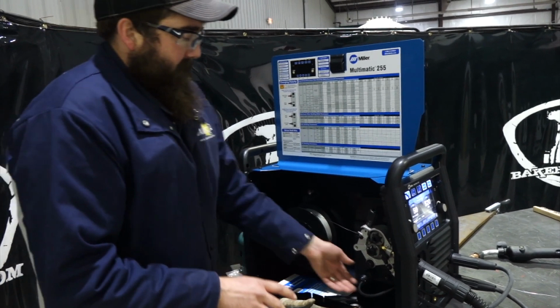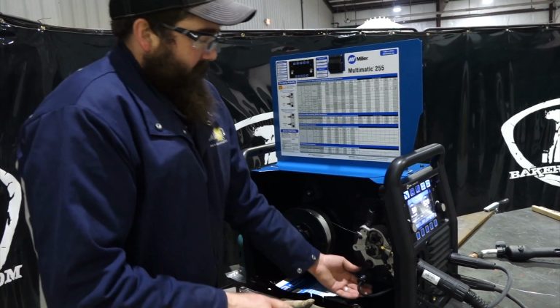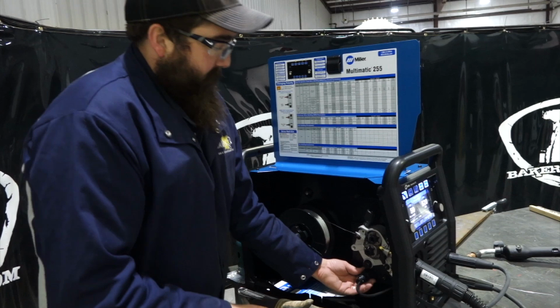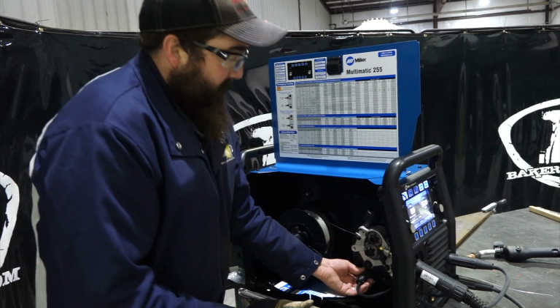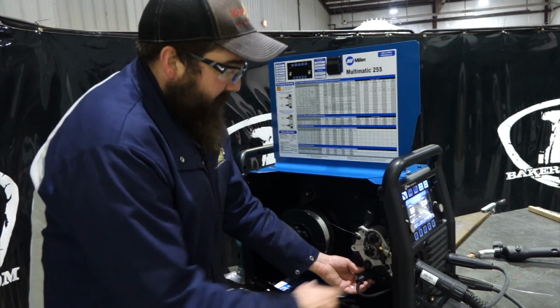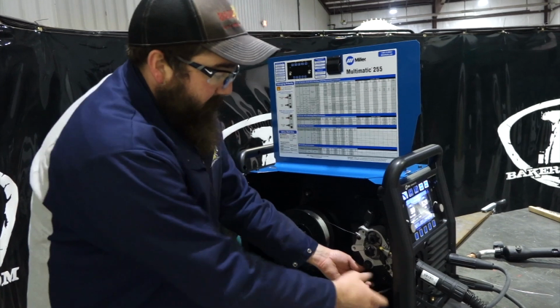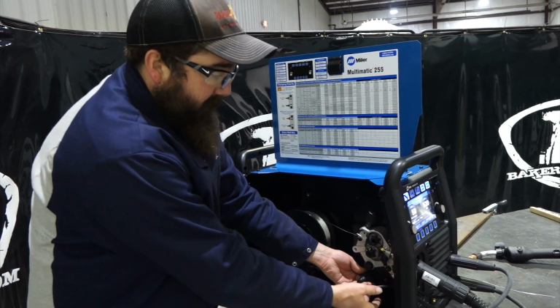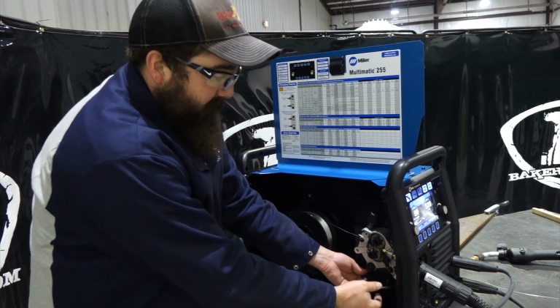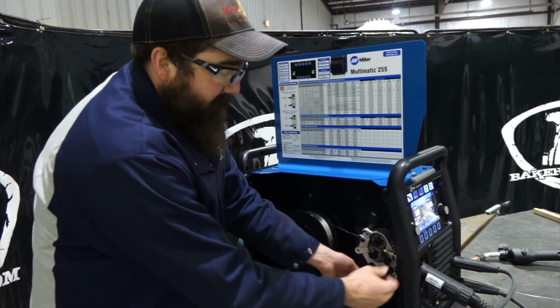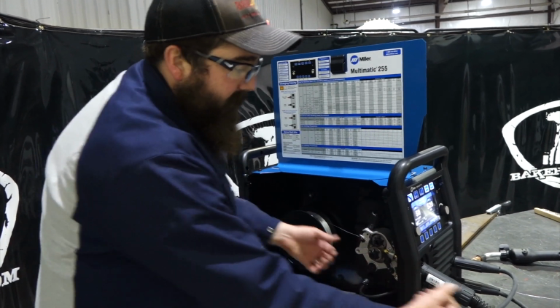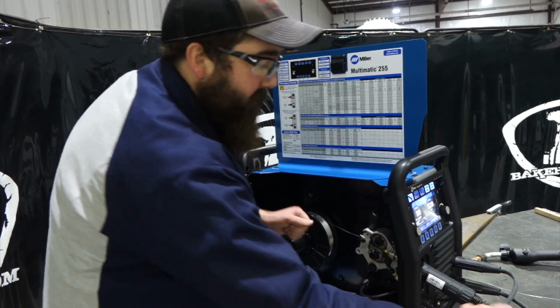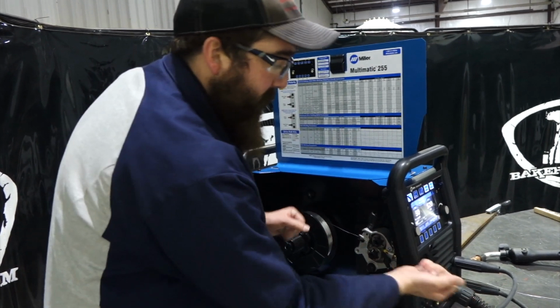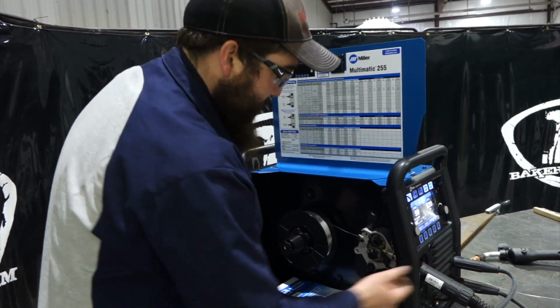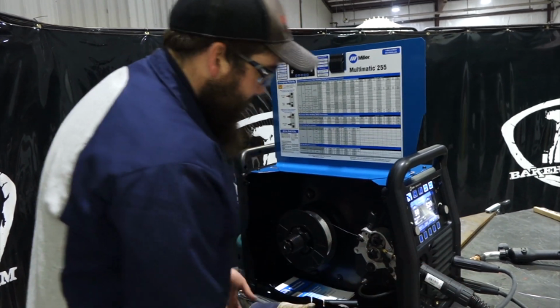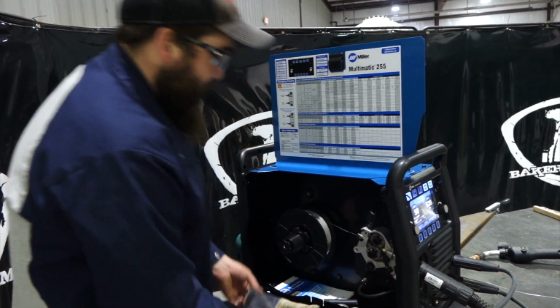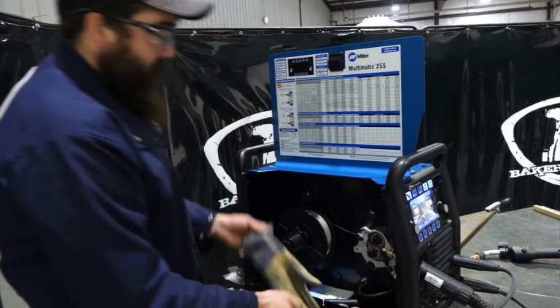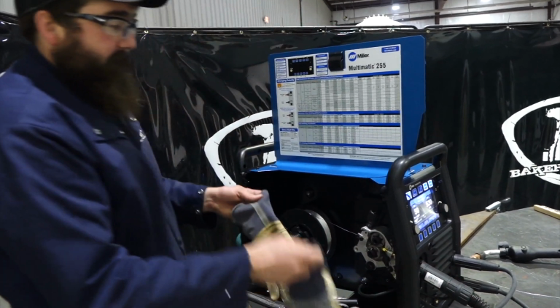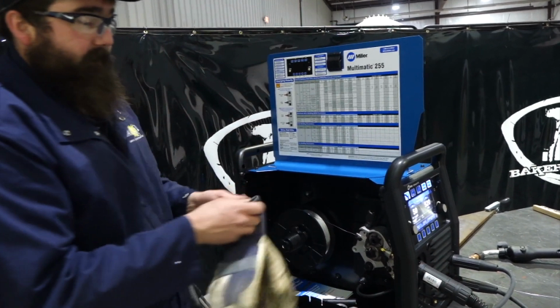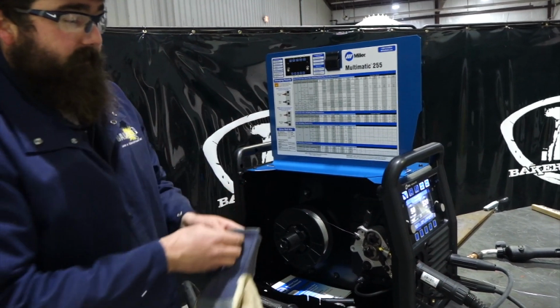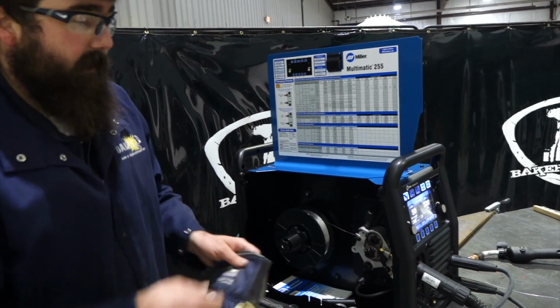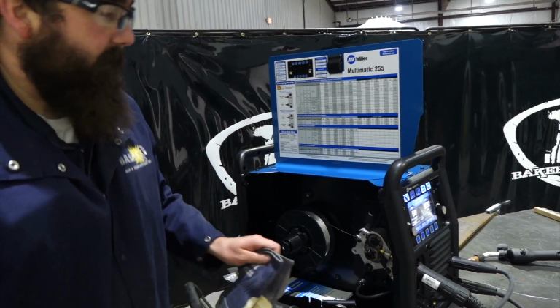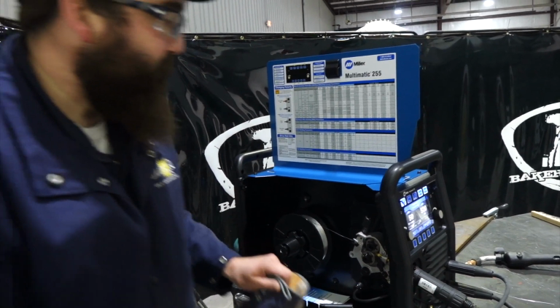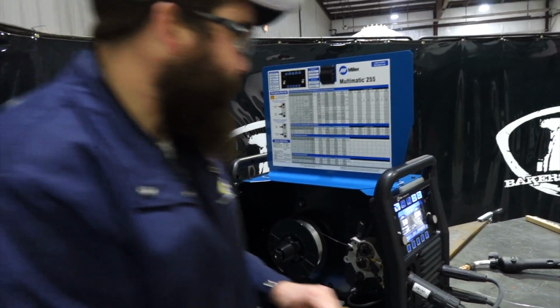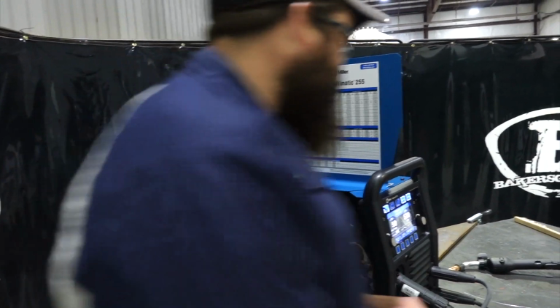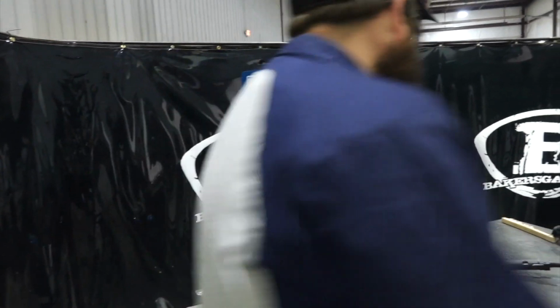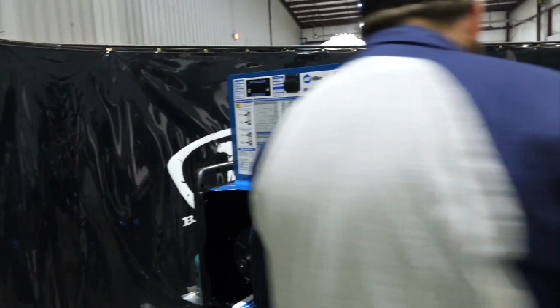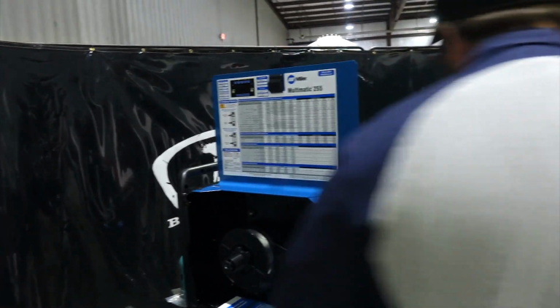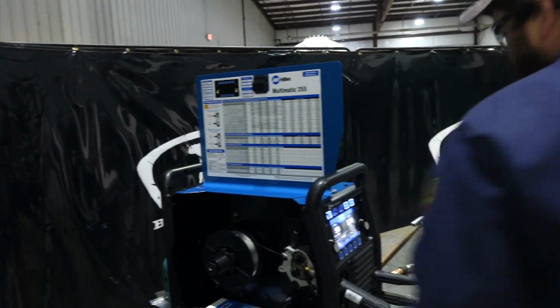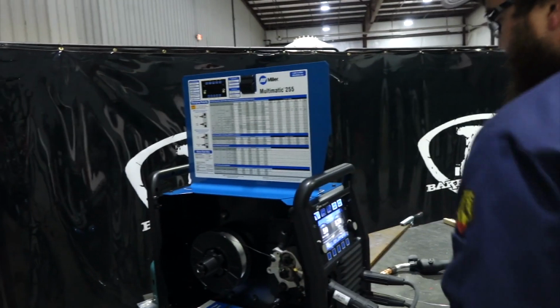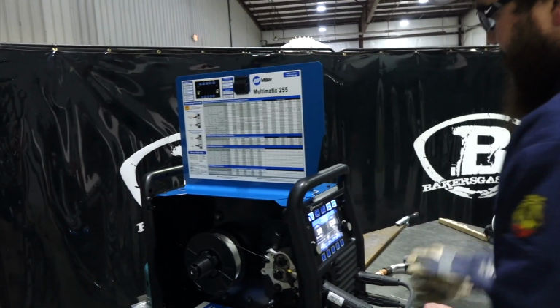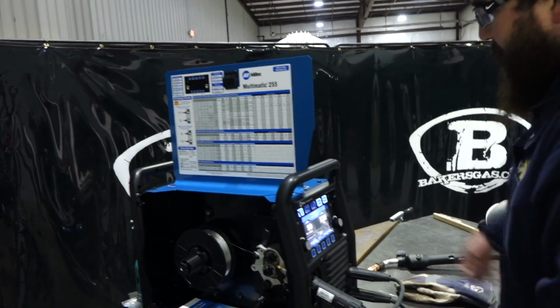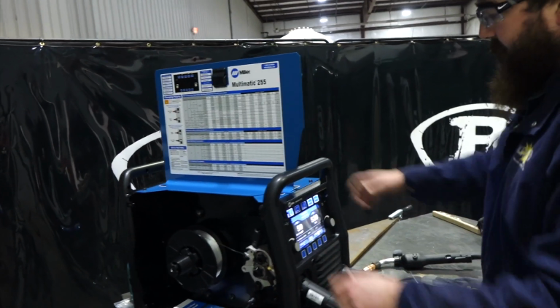Your 14-pin cable connects right there, and the MIG gun slides into the regular MIG gun slot.